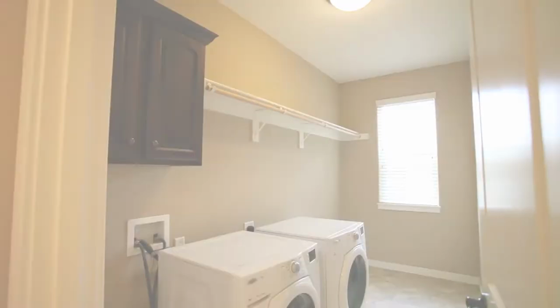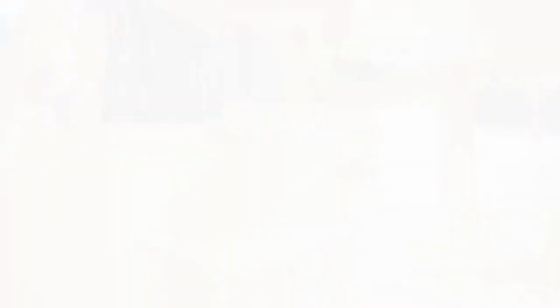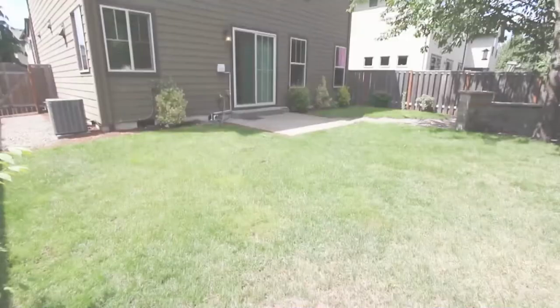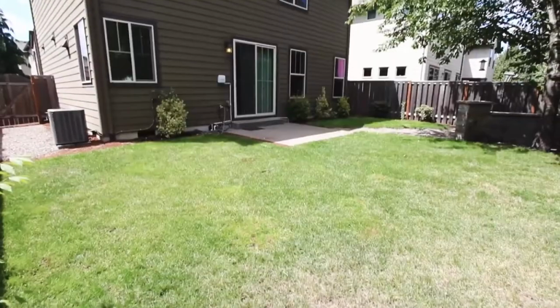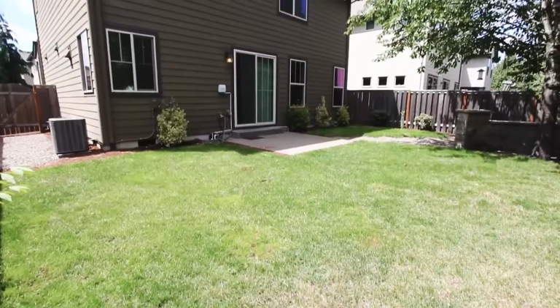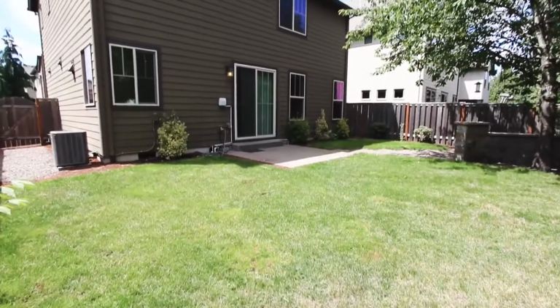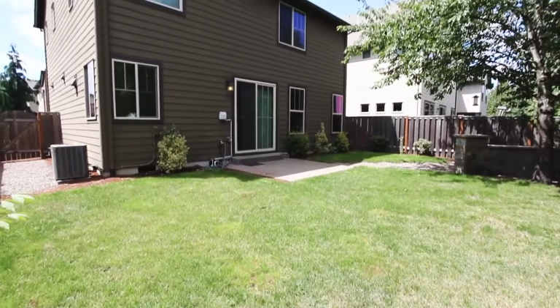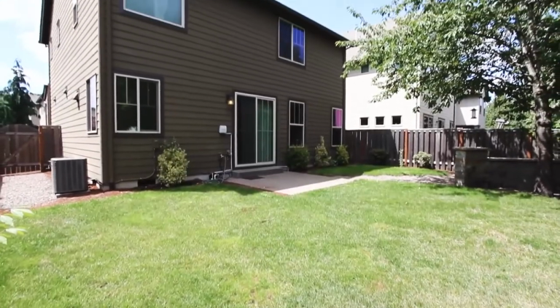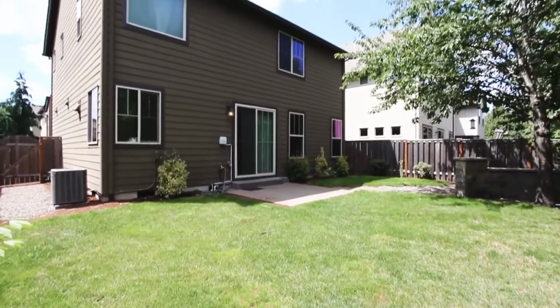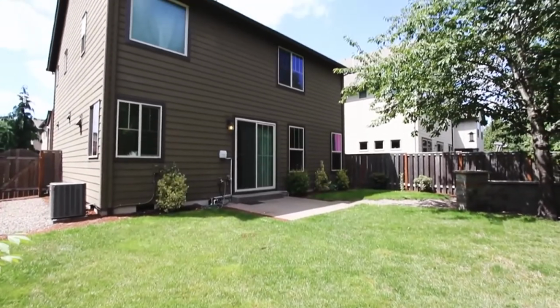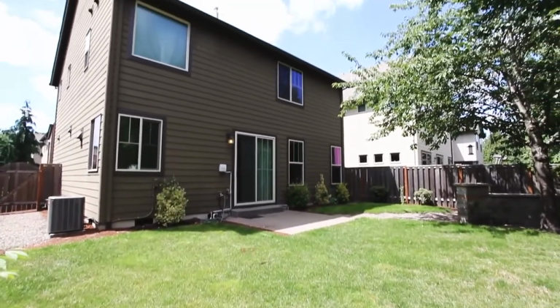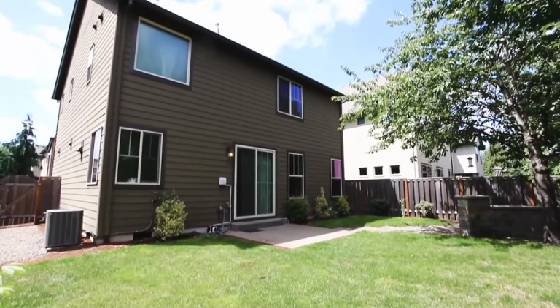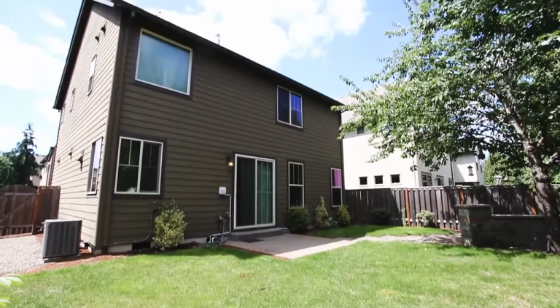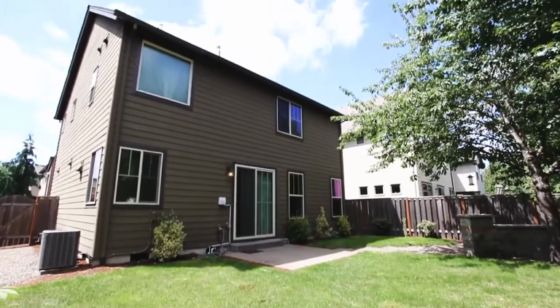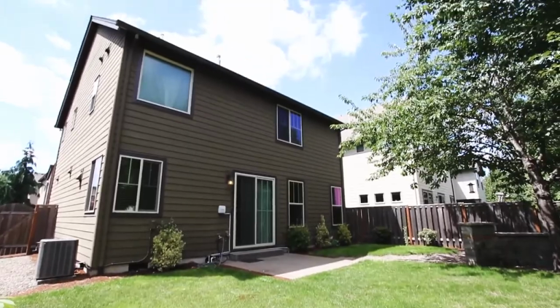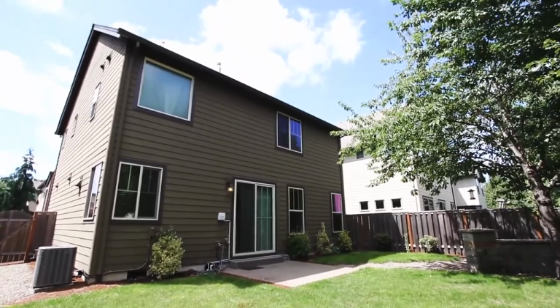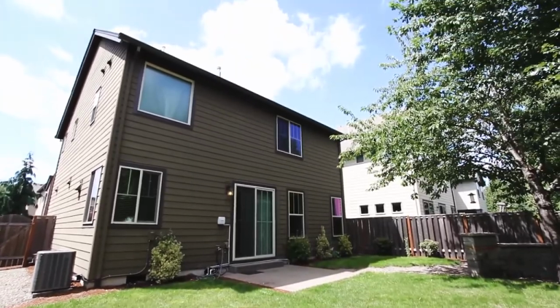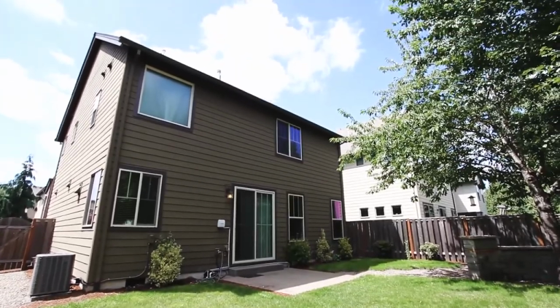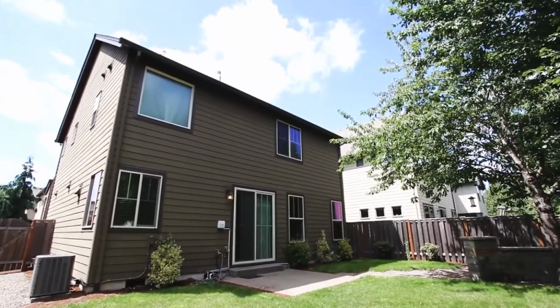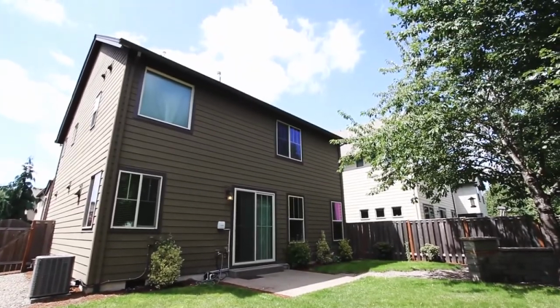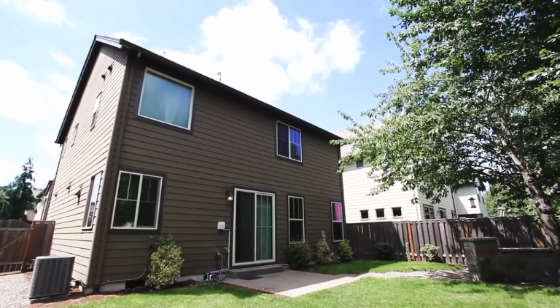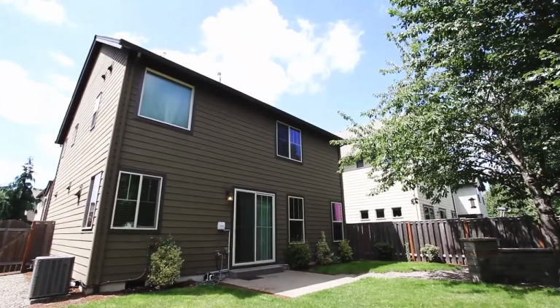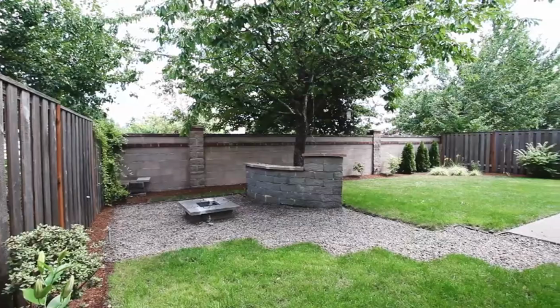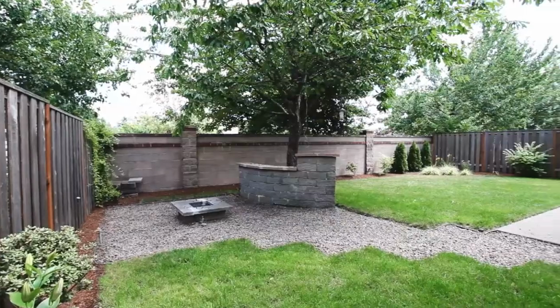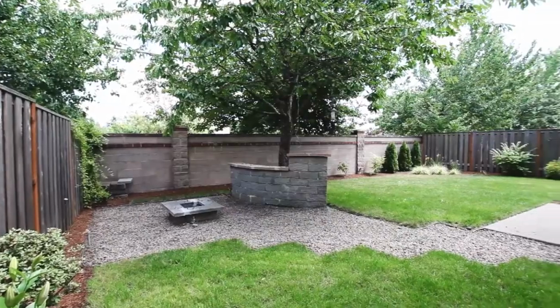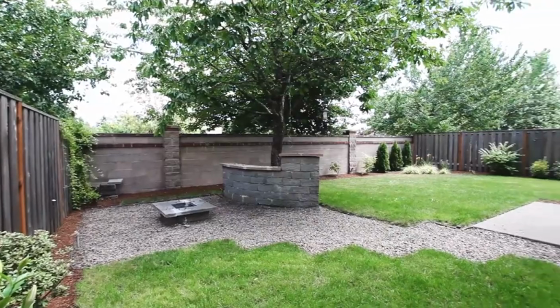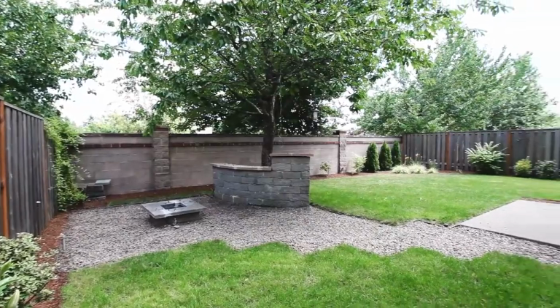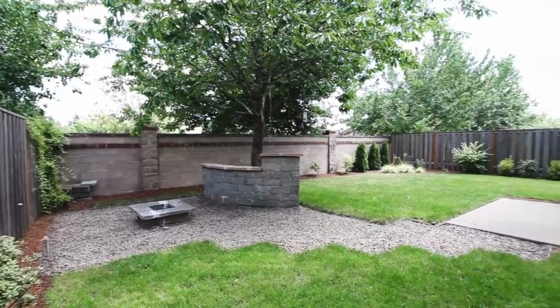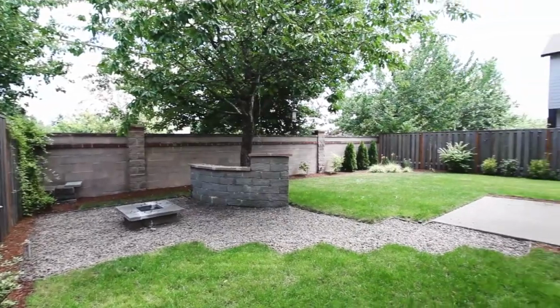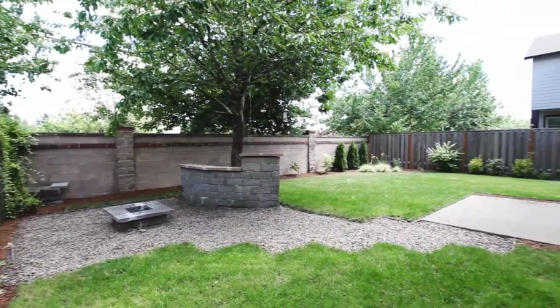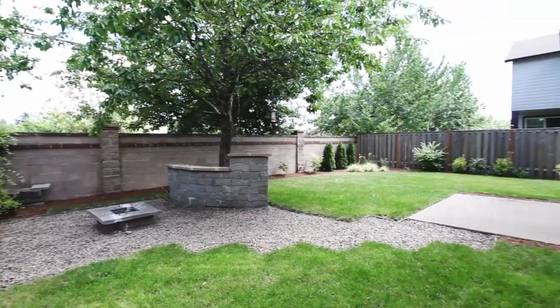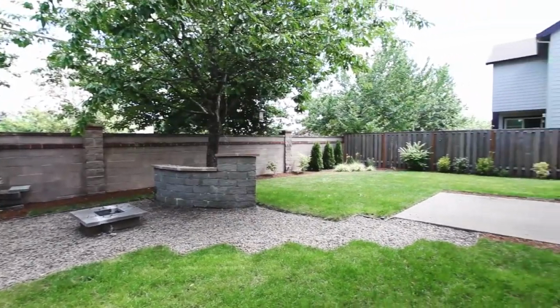You can entertain on the patio in the well-landscaped backyard, complete with a fire pit.